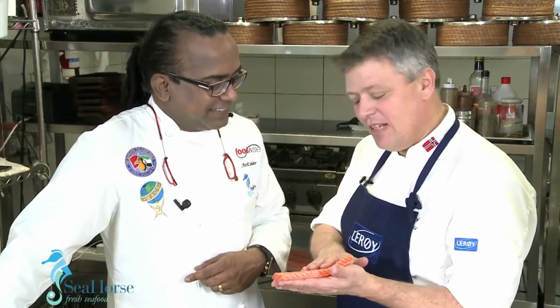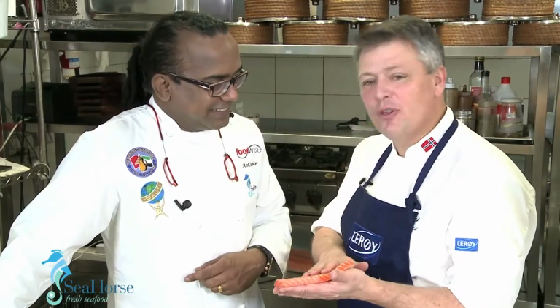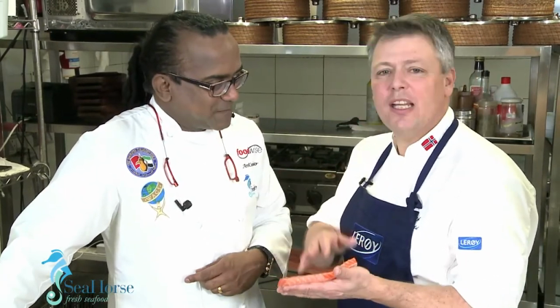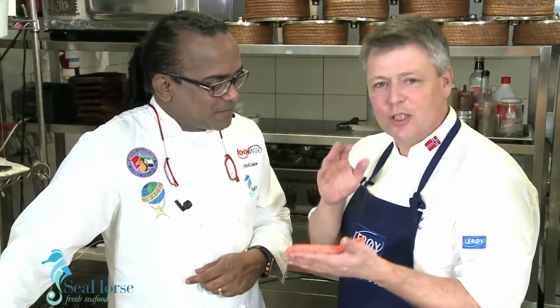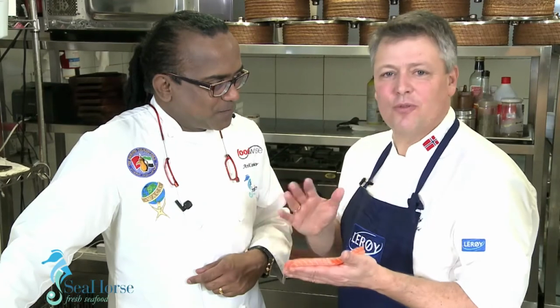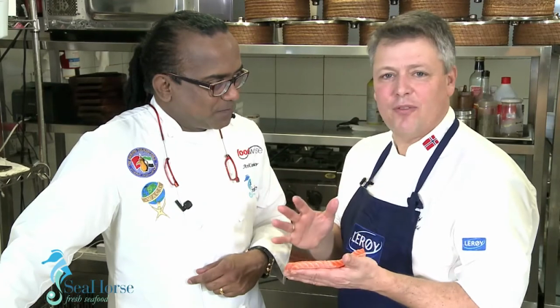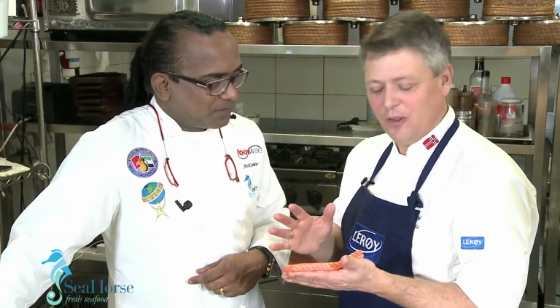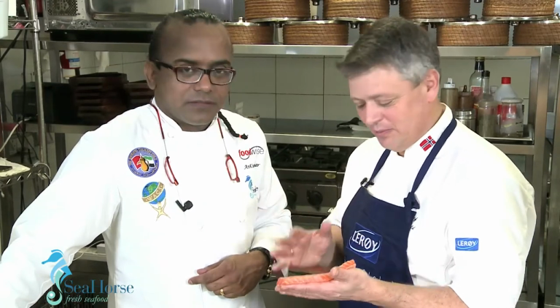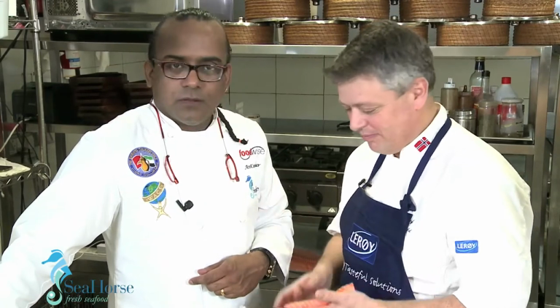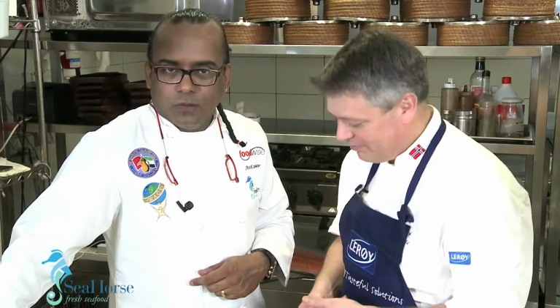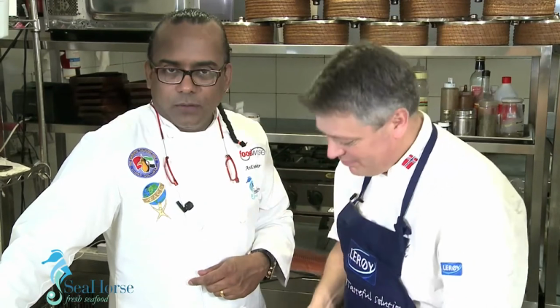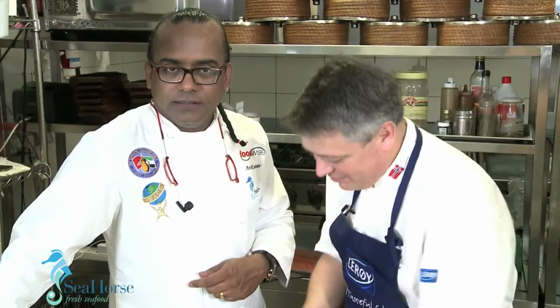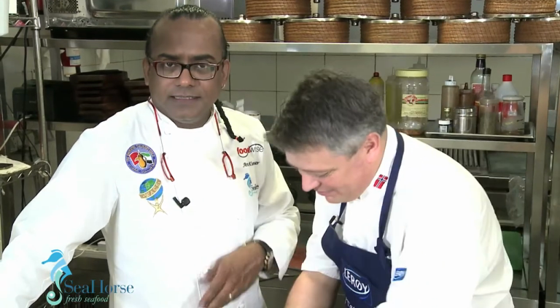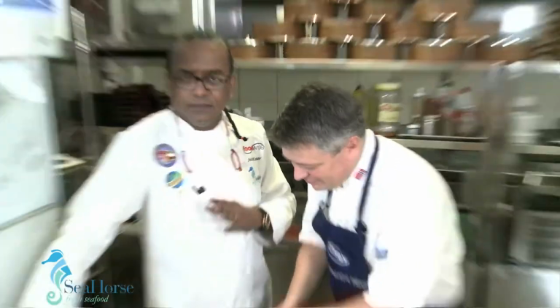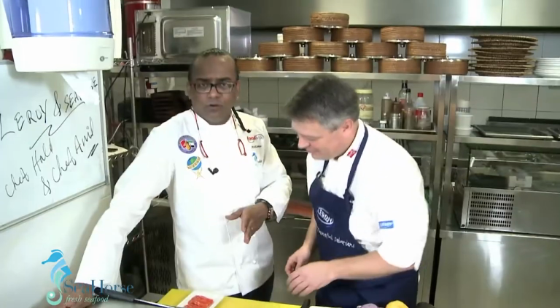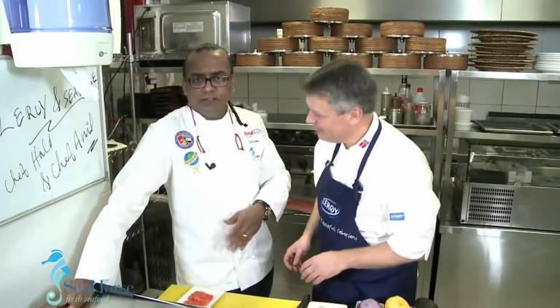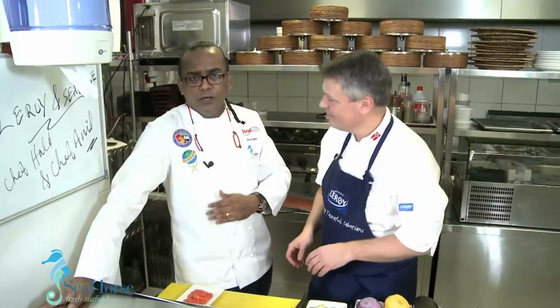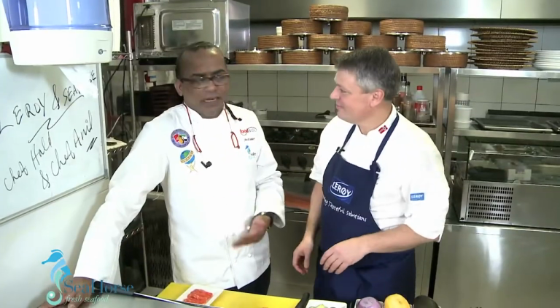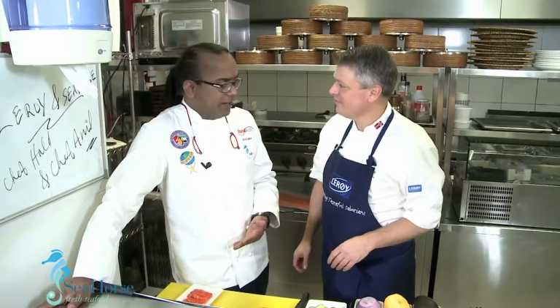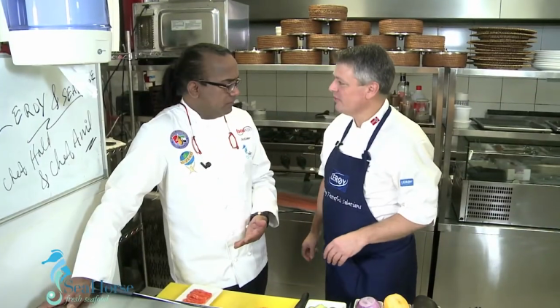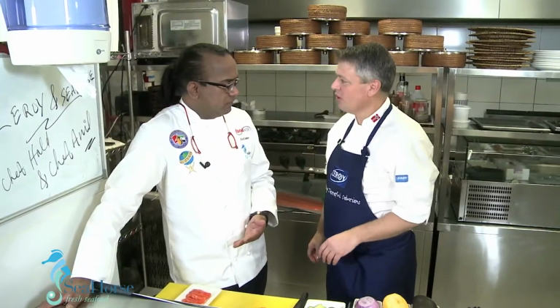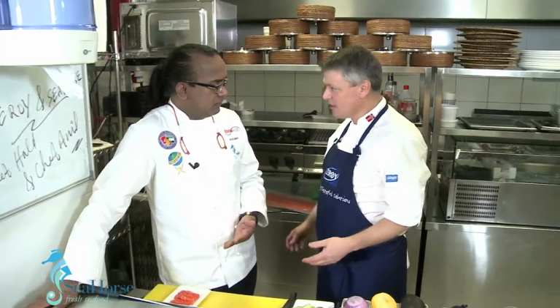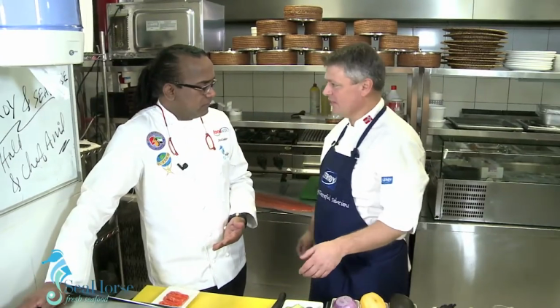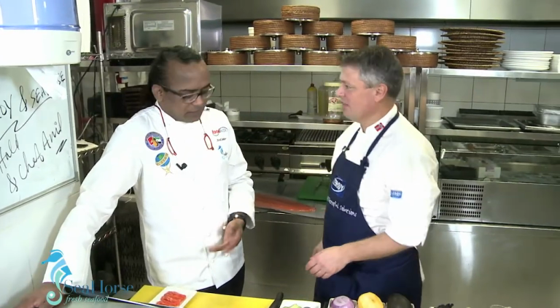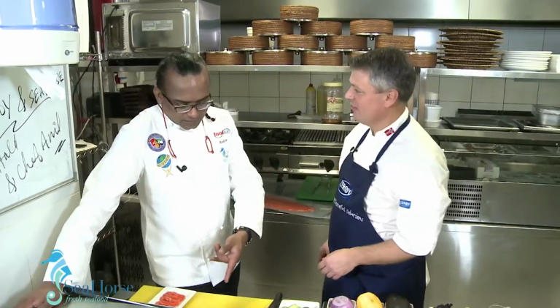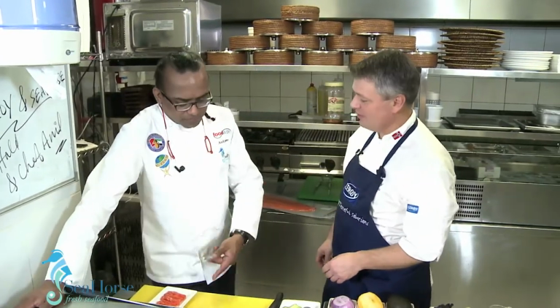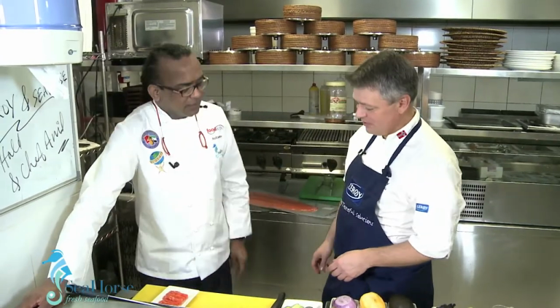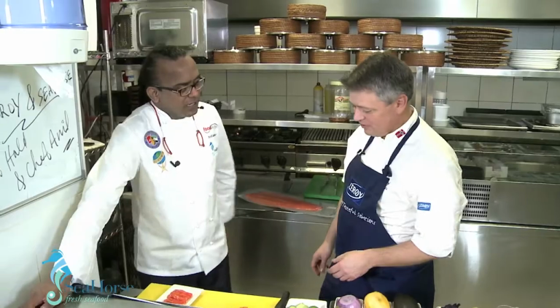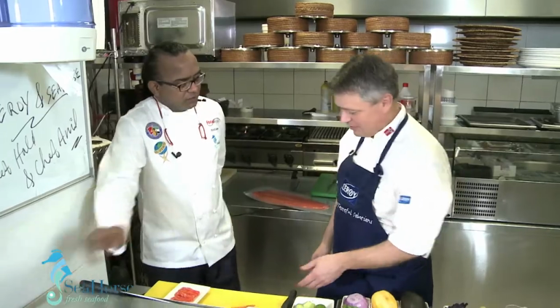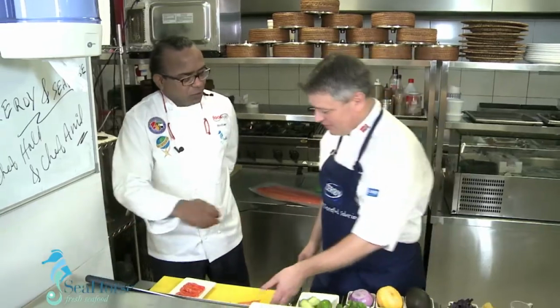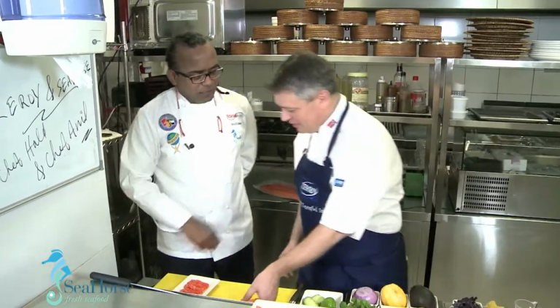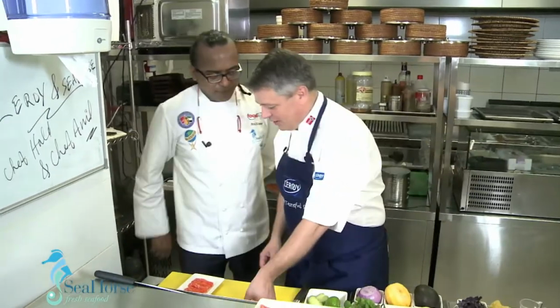Seafood is good for everyone. This is the food of the new millennium. Let's make a dish of the new millennium.